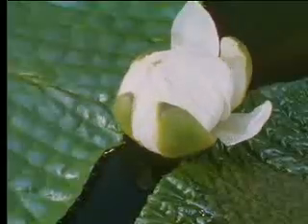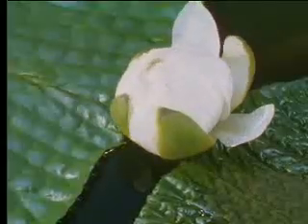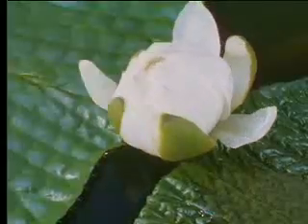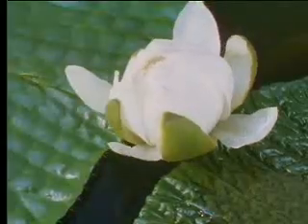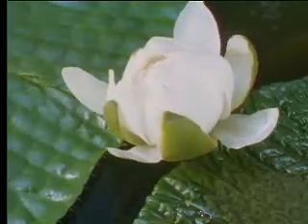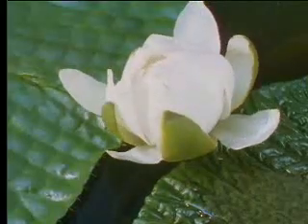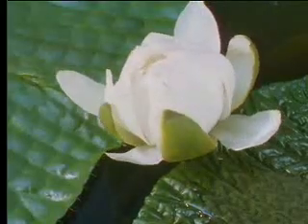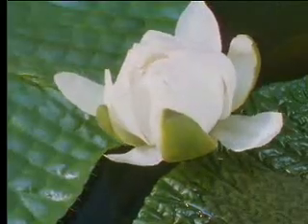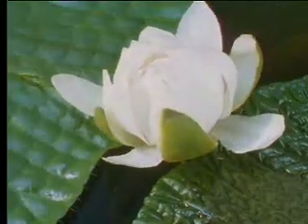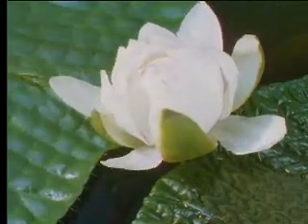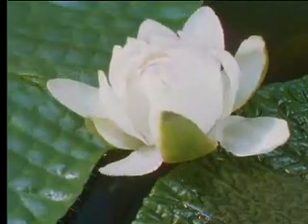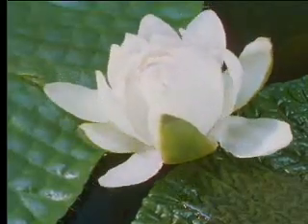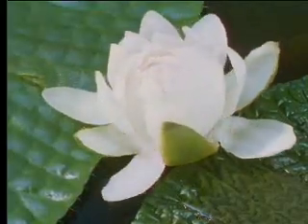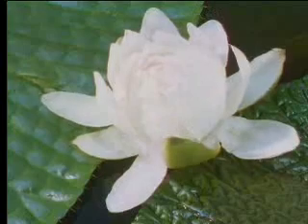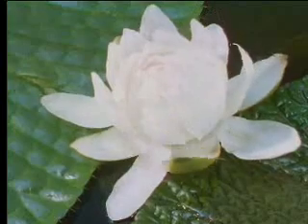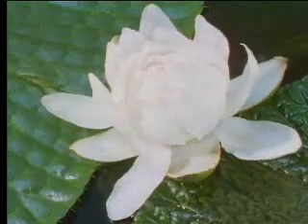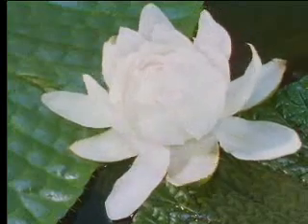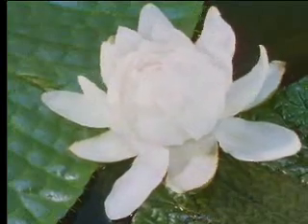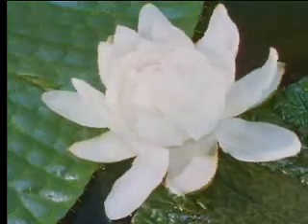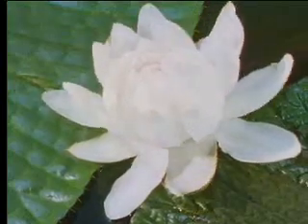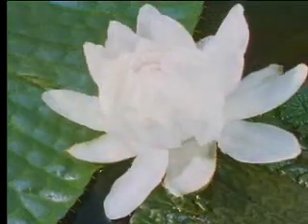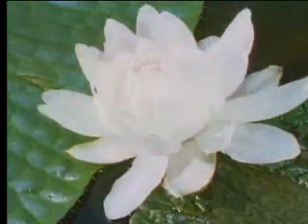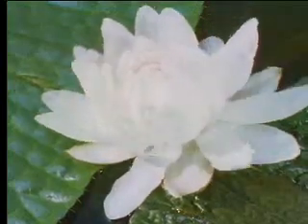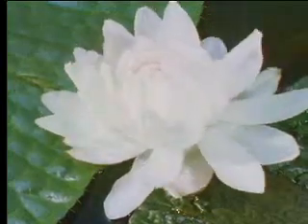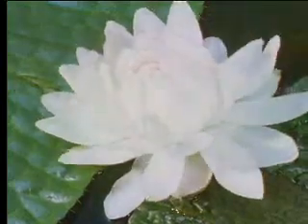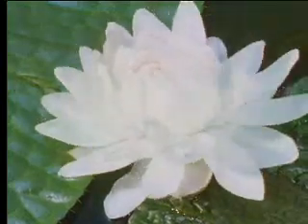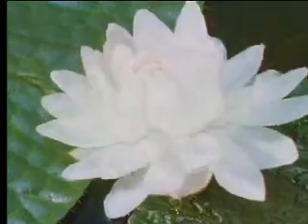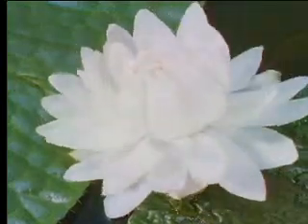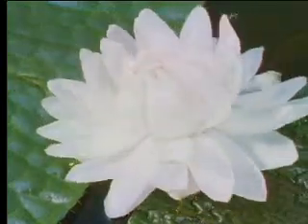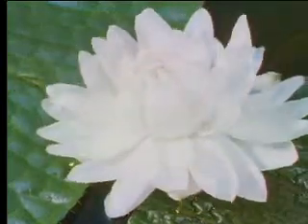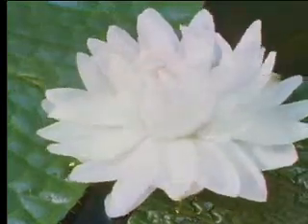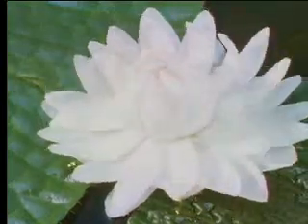The giant lily's flowers are on an equally monumental scale. They're about a foot across.